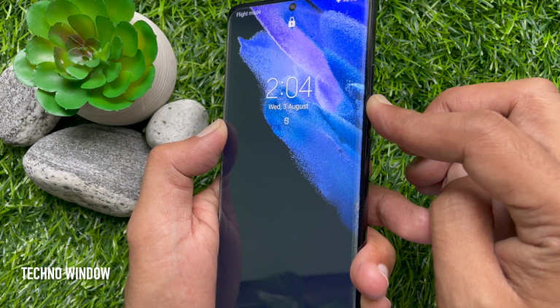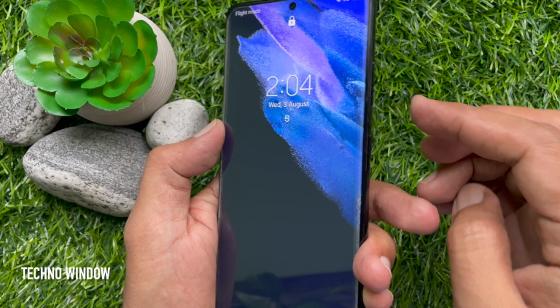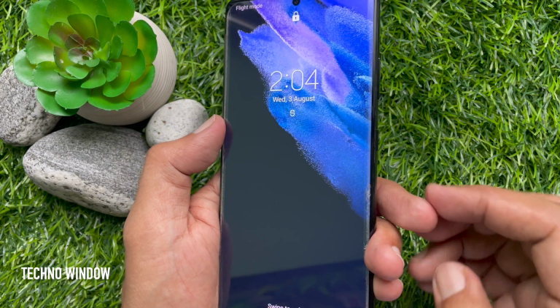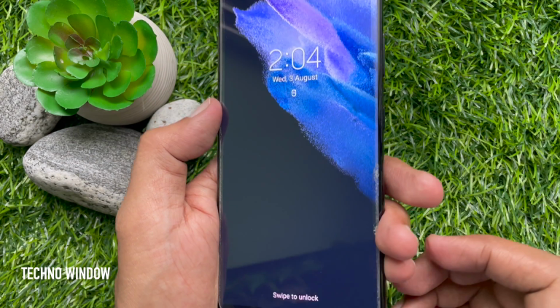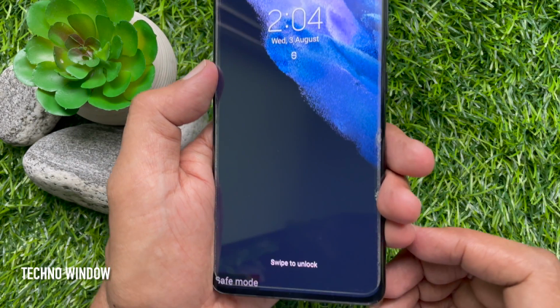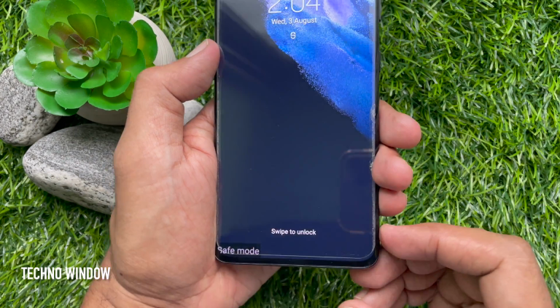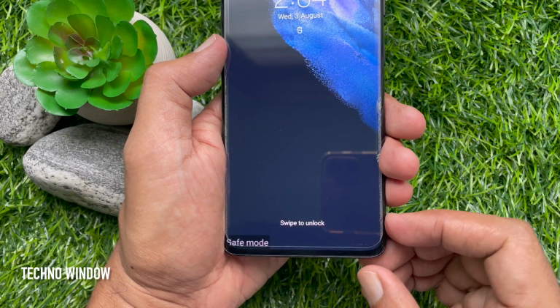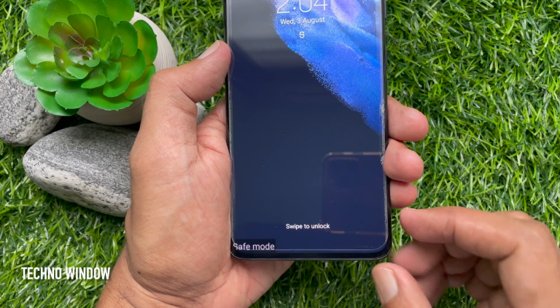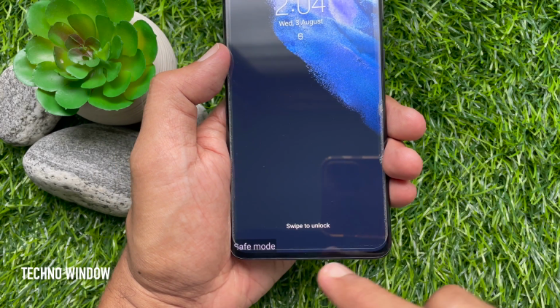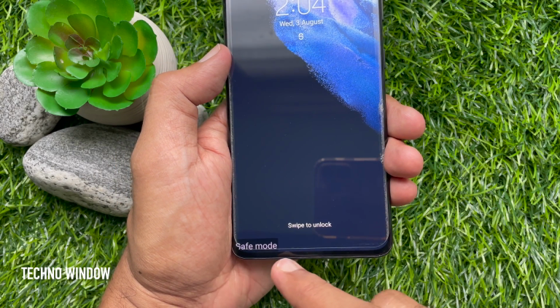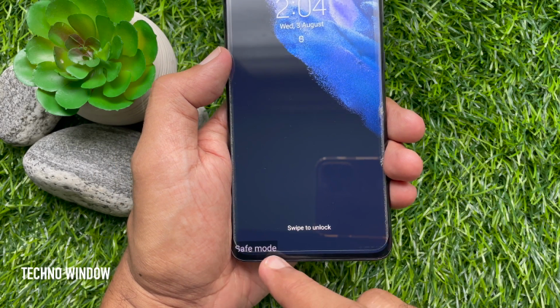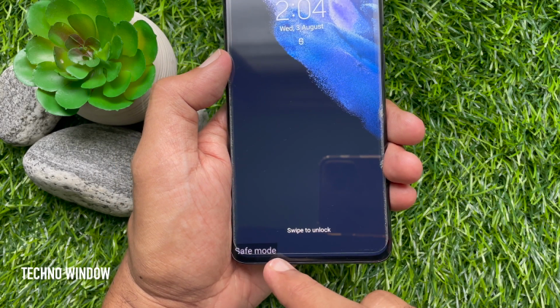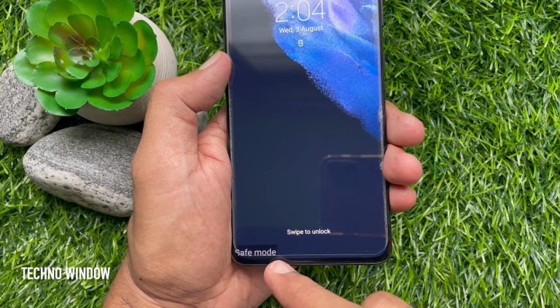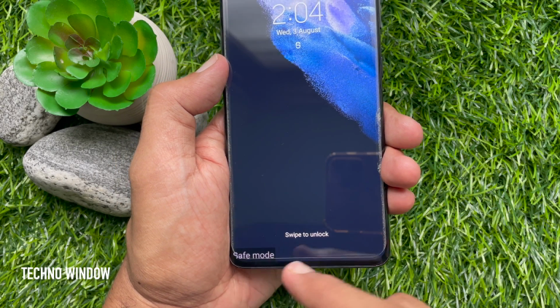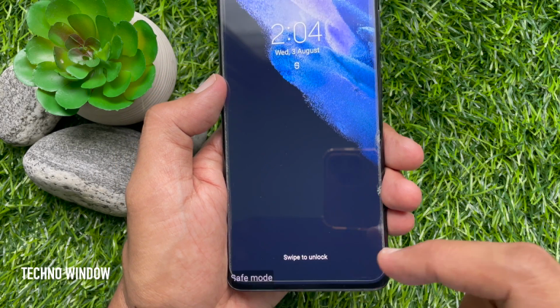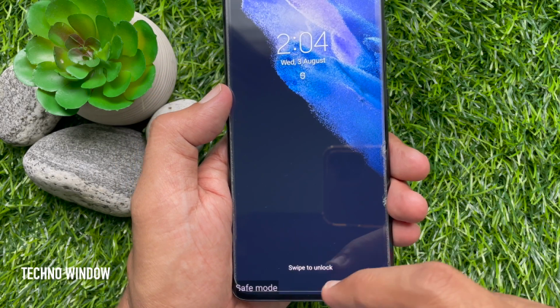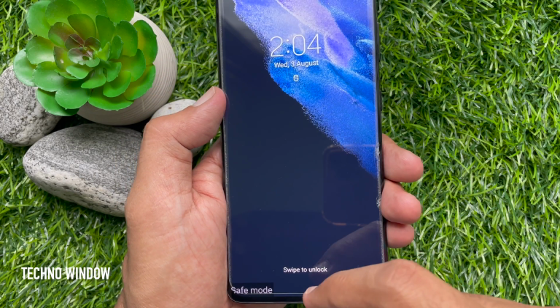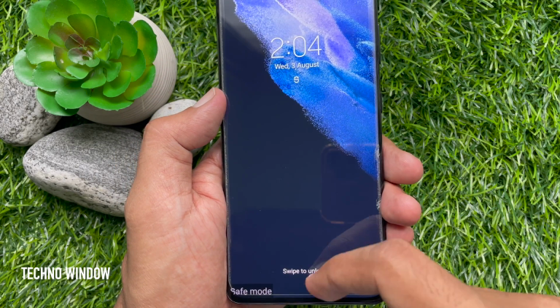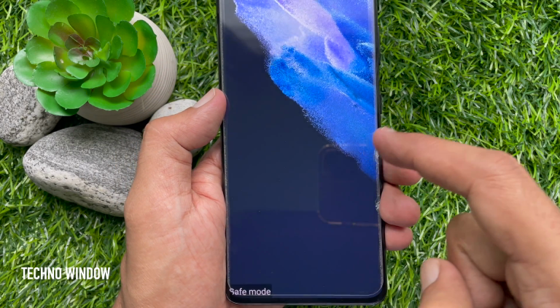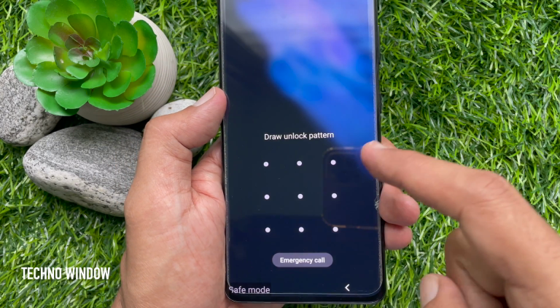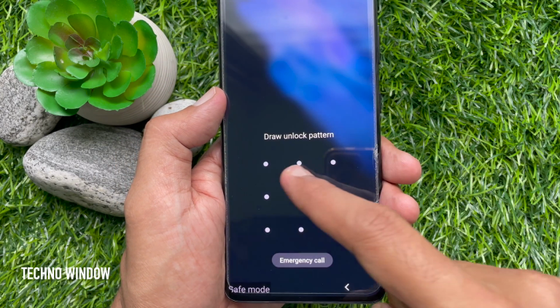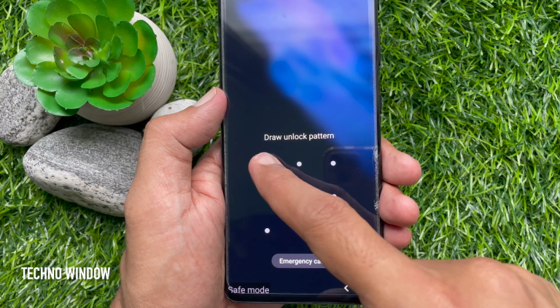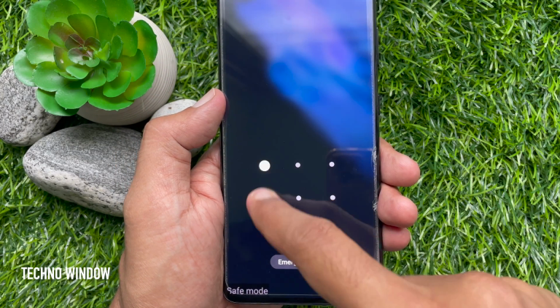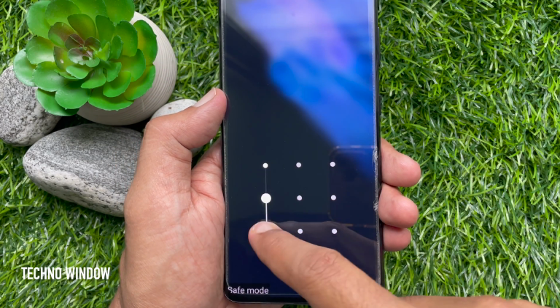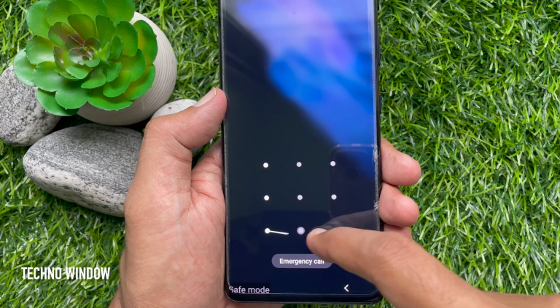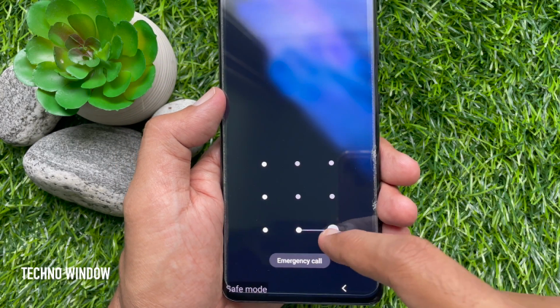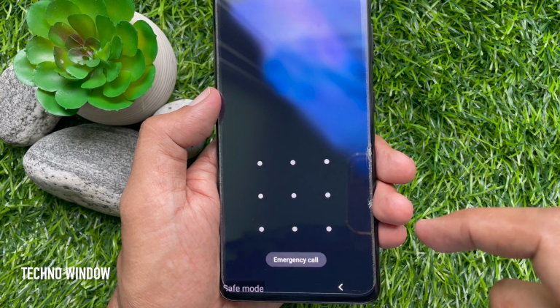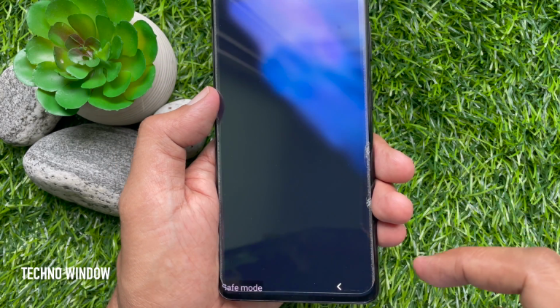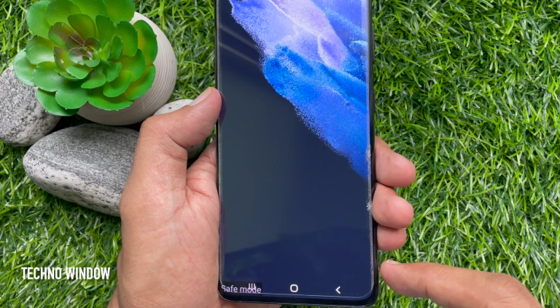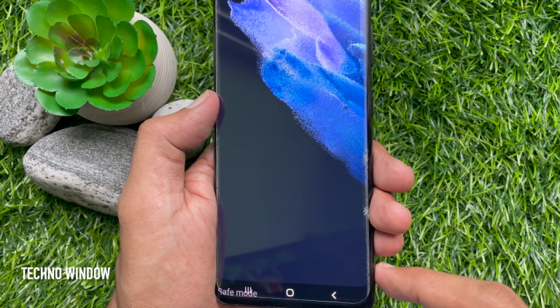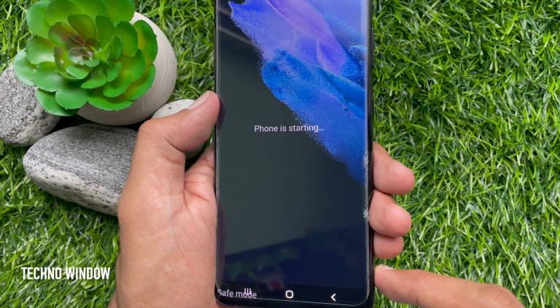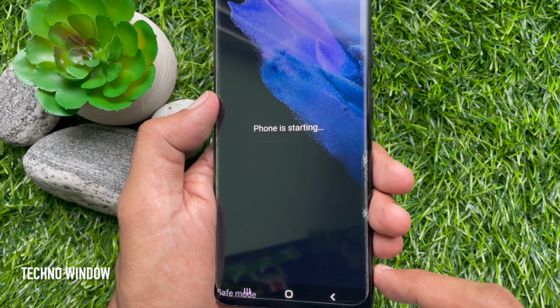So these are the steps to boot into safe mode on Samsung Galaxy S21 Ultra 5G.